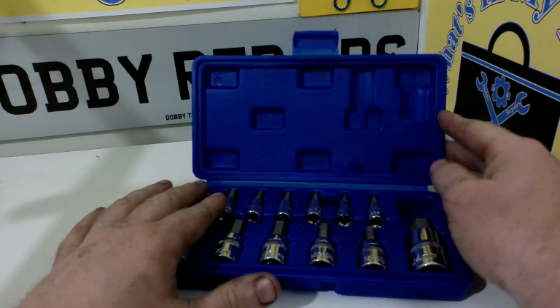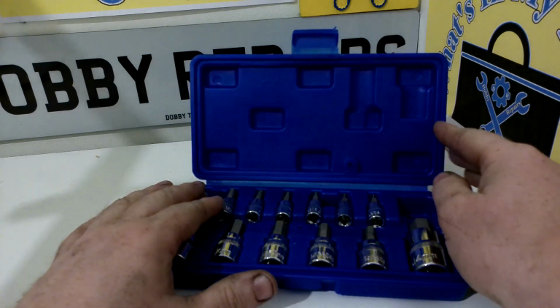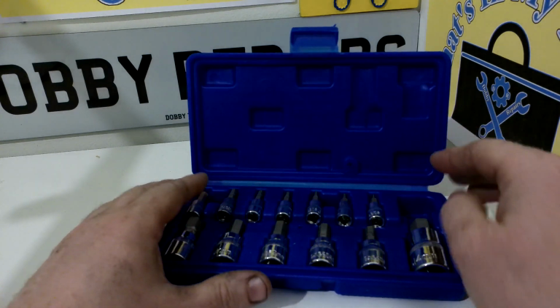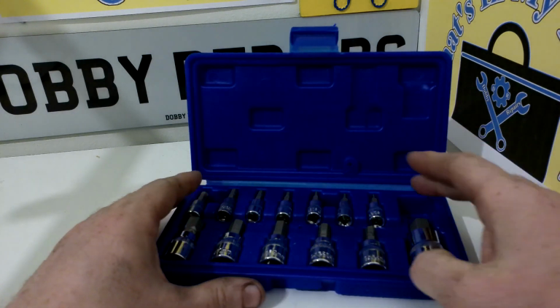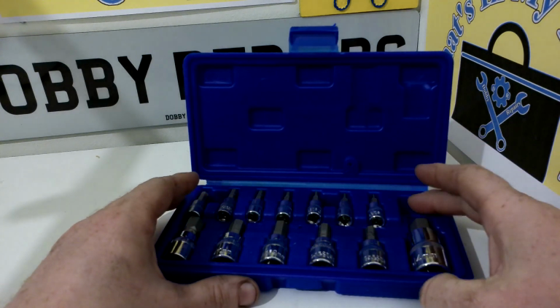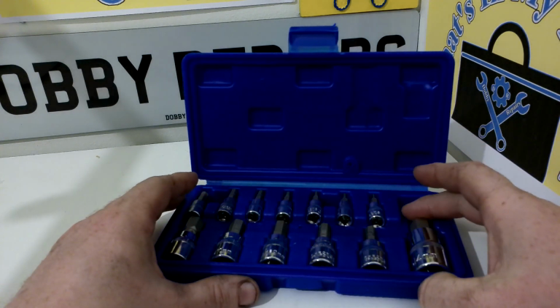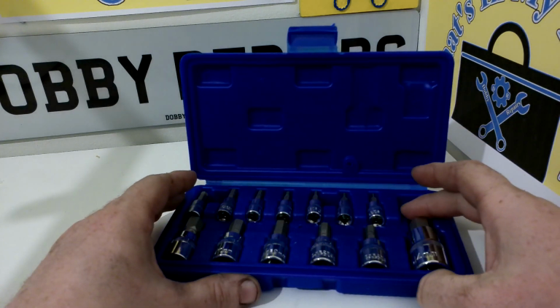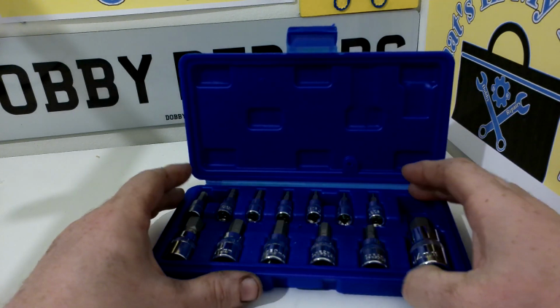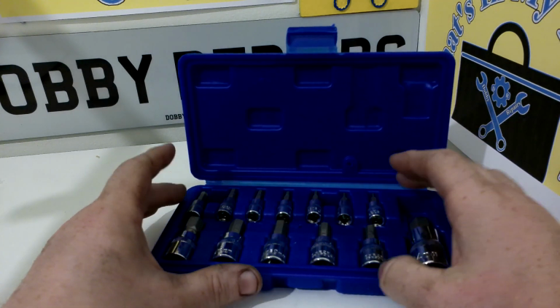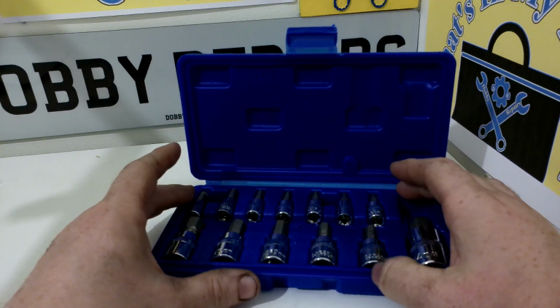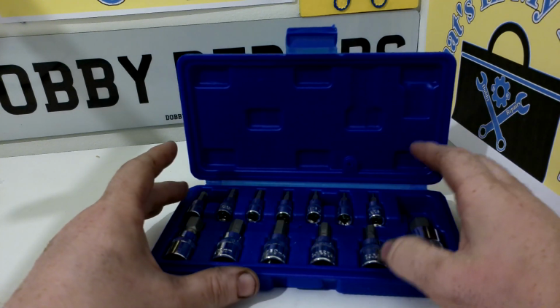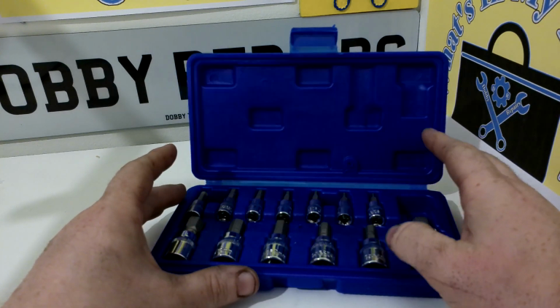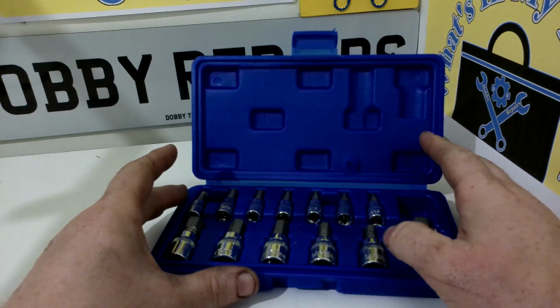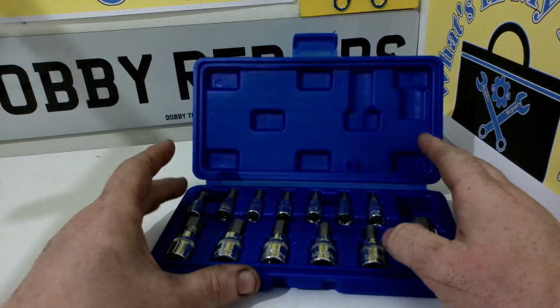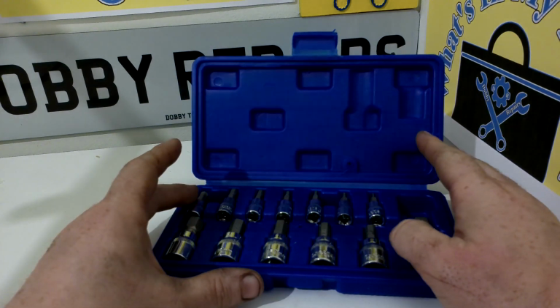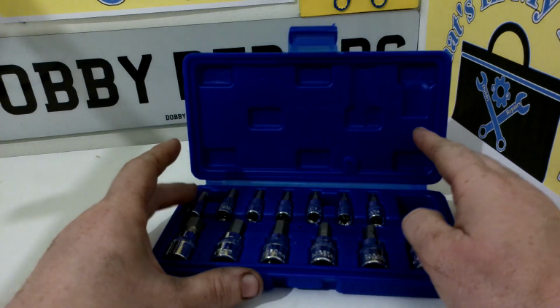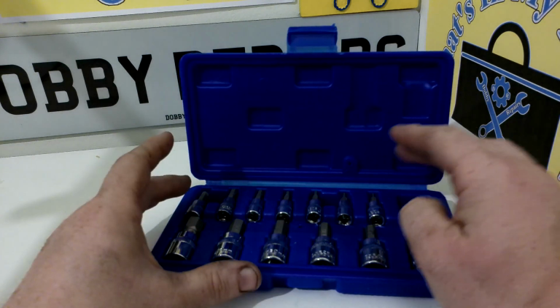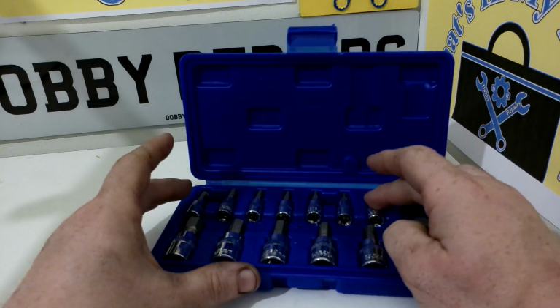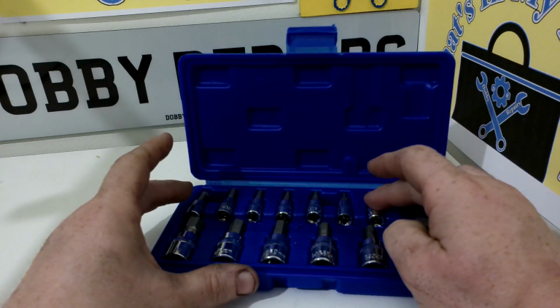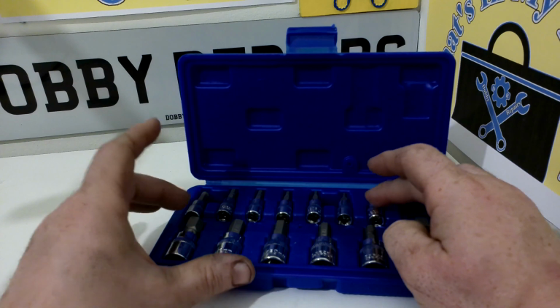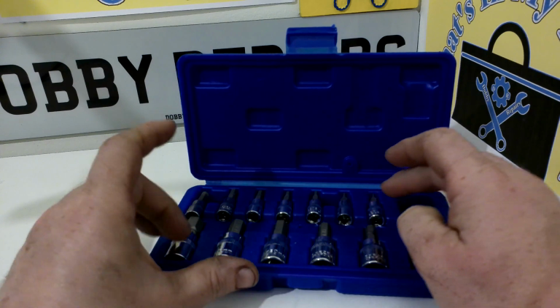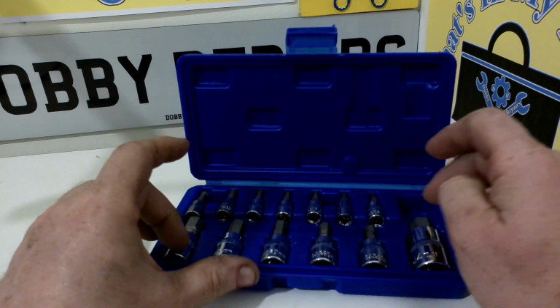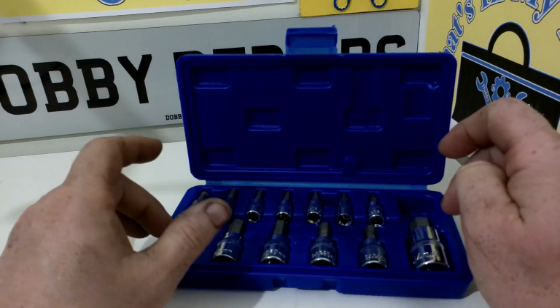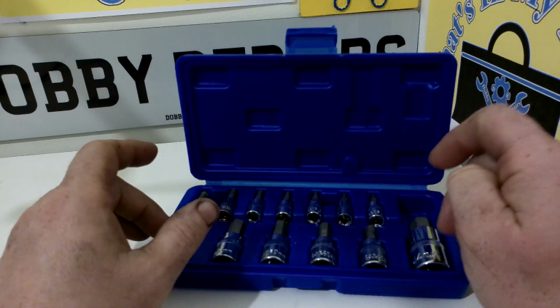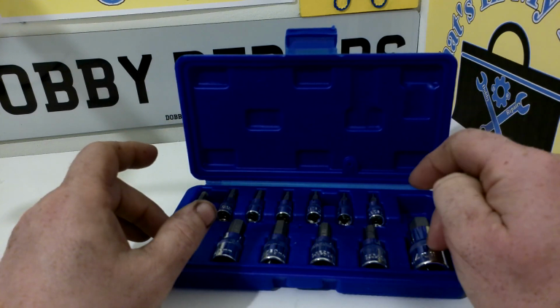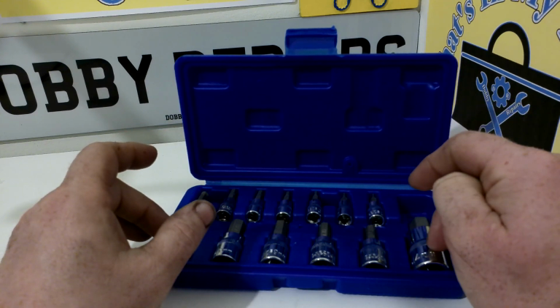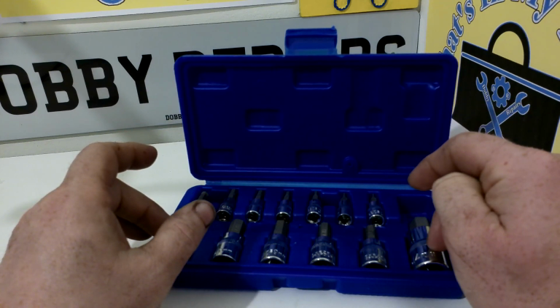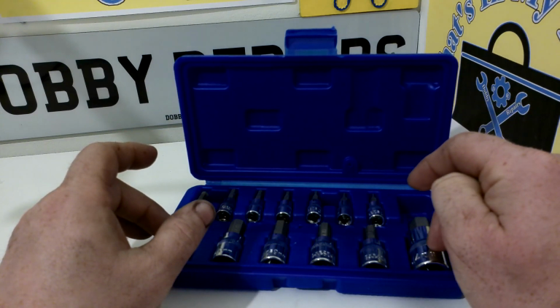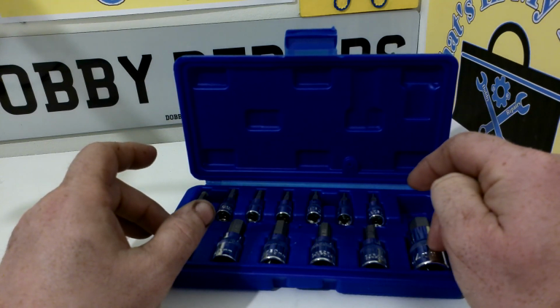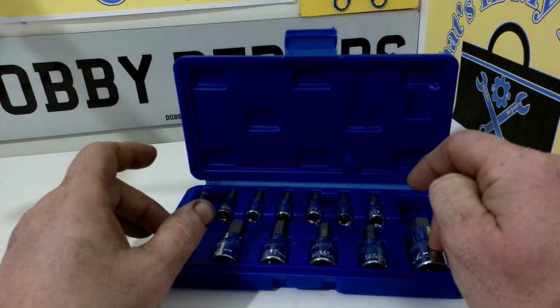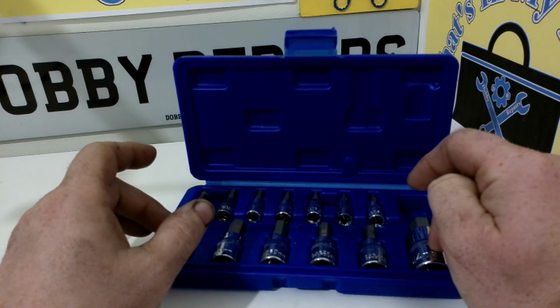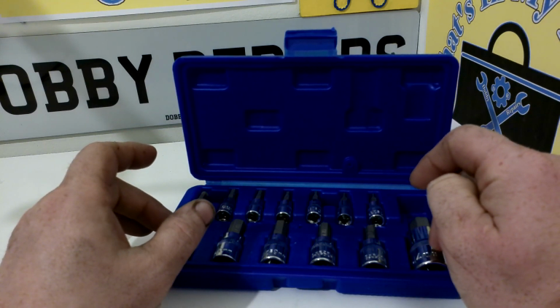It's a variety of different sizes across three different drive sizes. So we have quarter inch, three eighths and then the one half inch in the set.